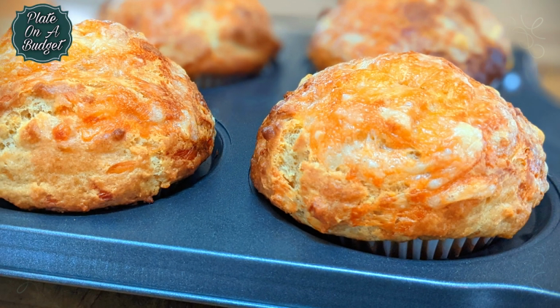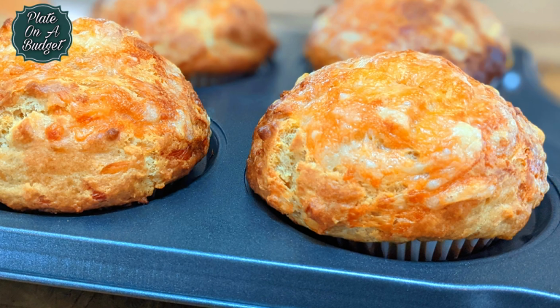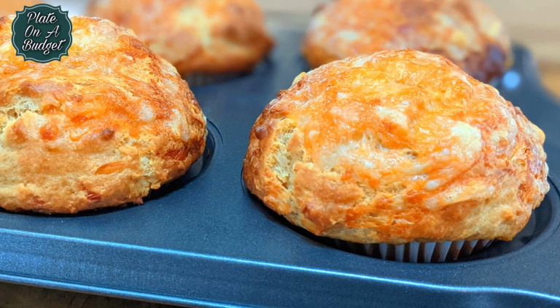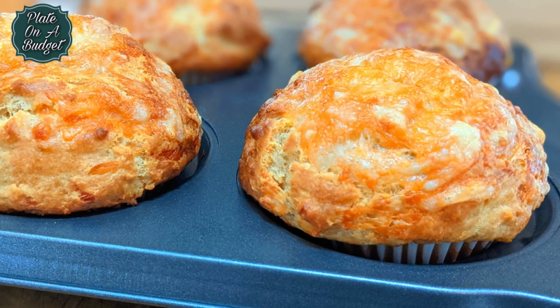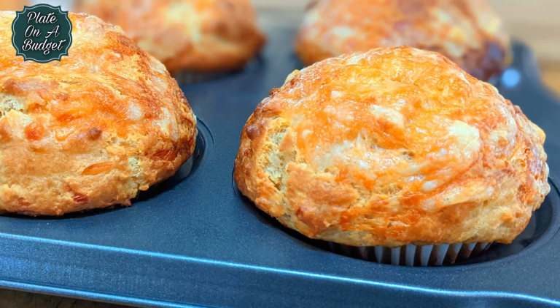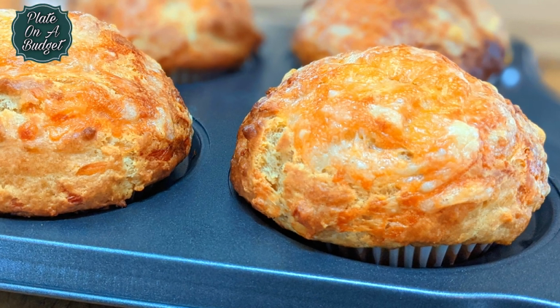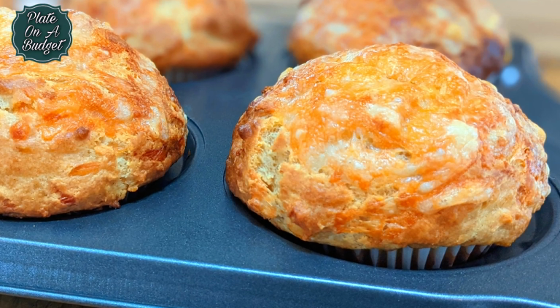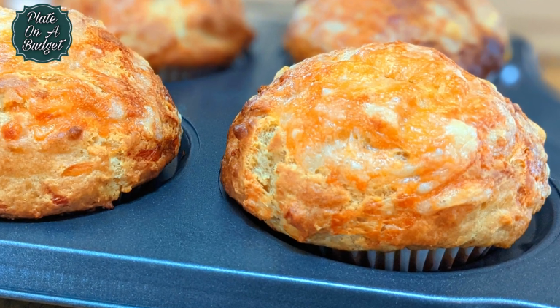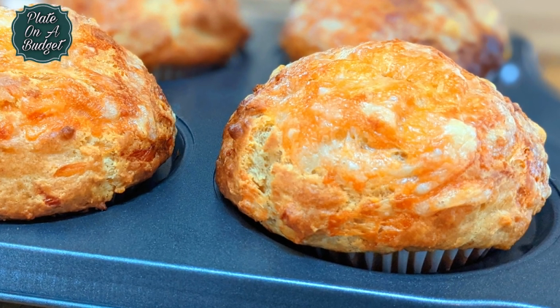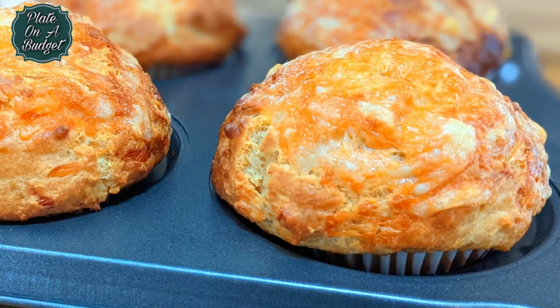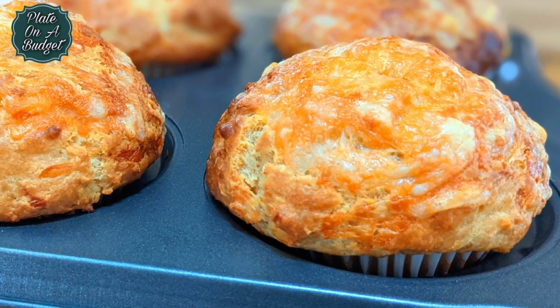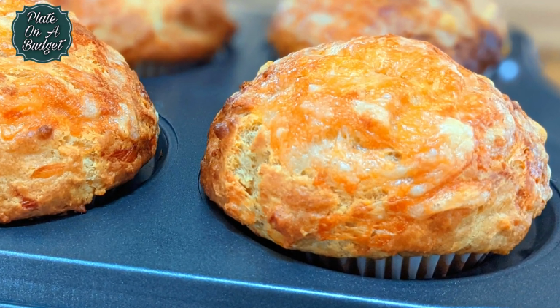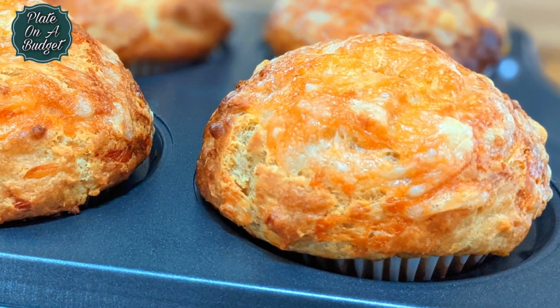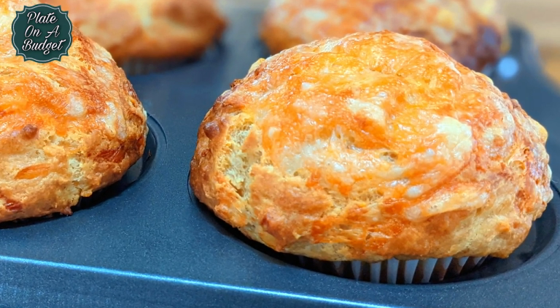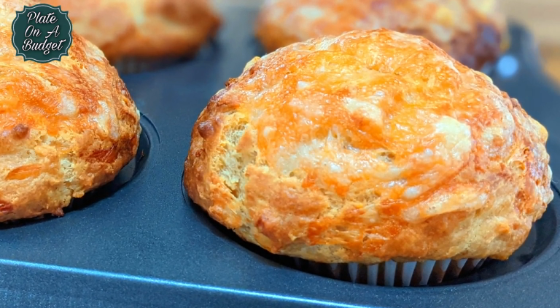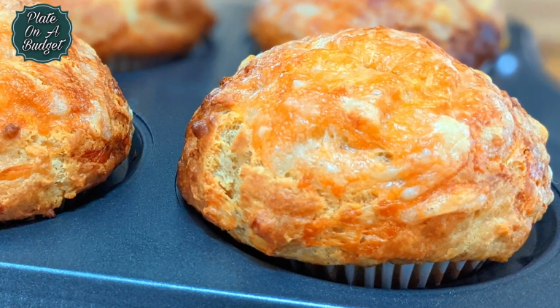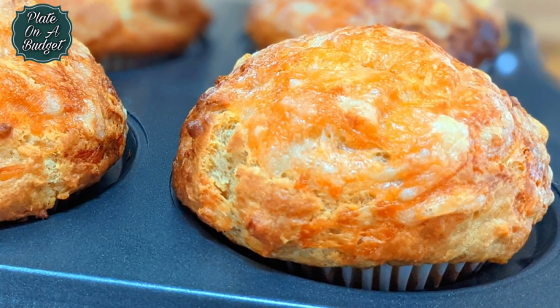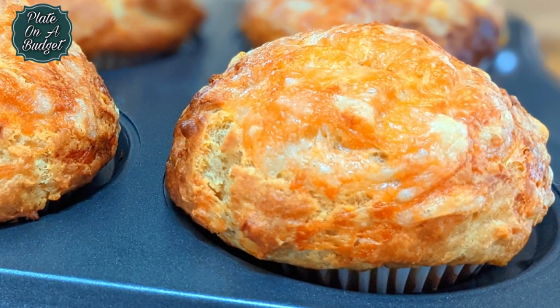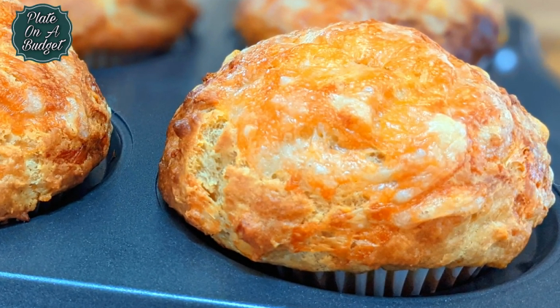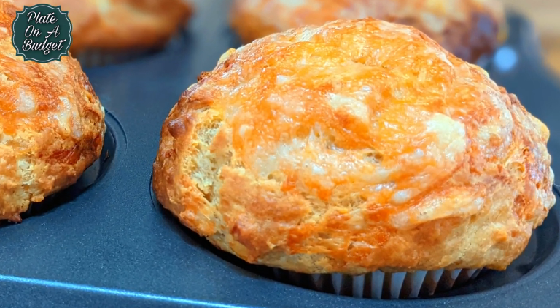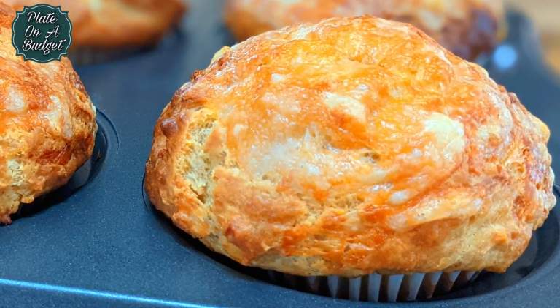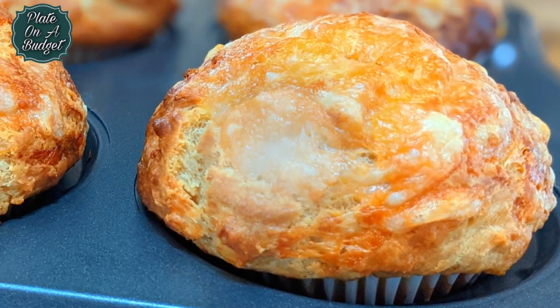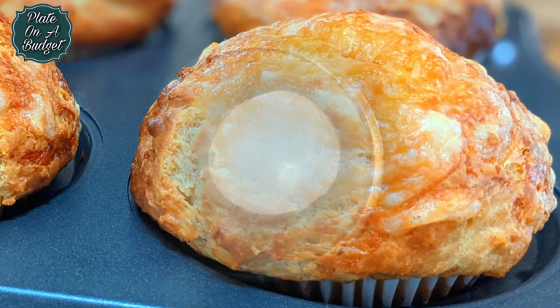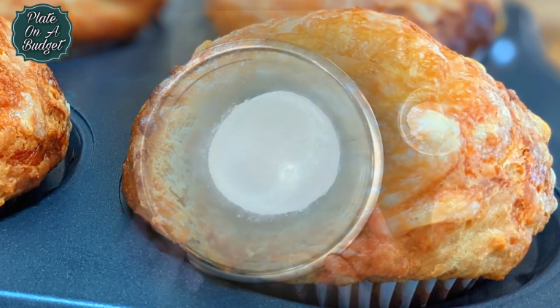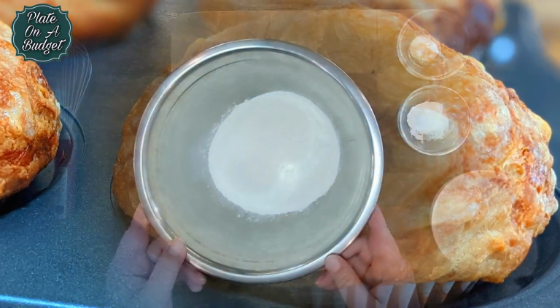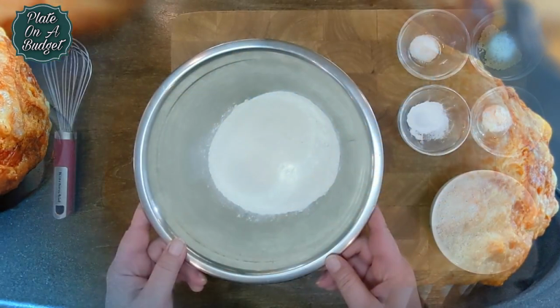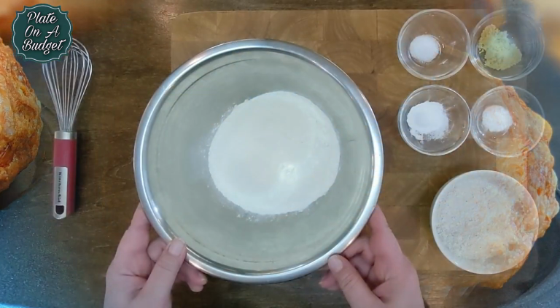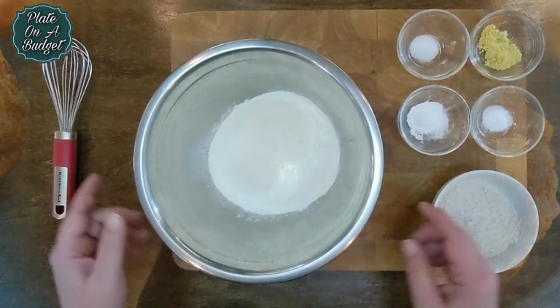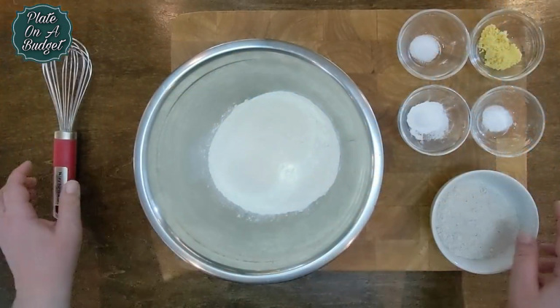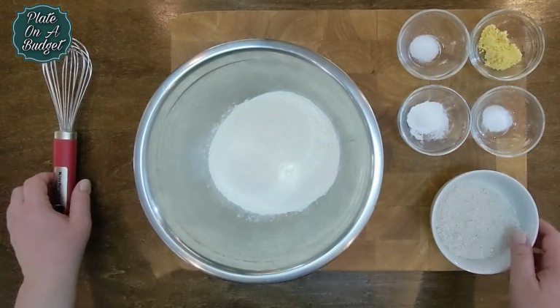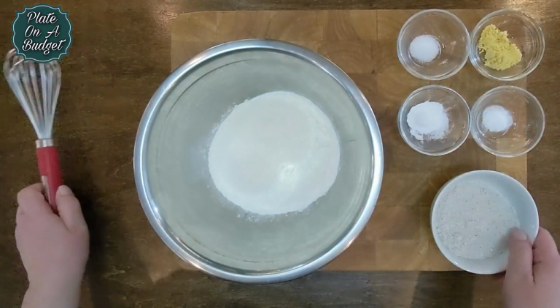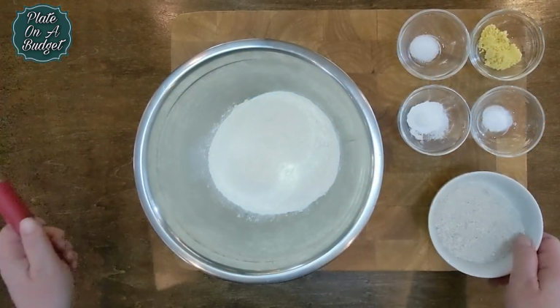First off, preheat your oven to 400 degrees Fahrenheit or 205 degrees Celsius.